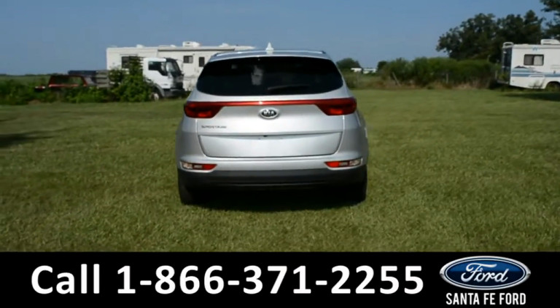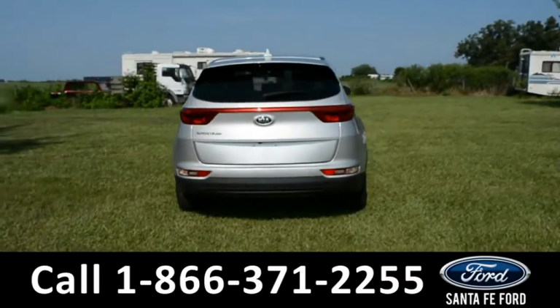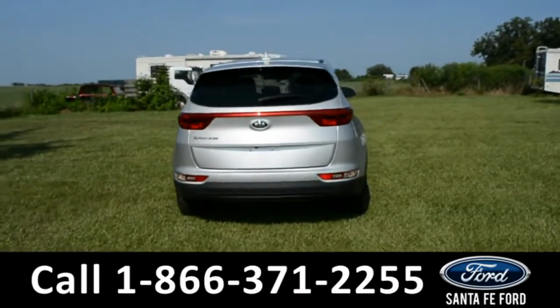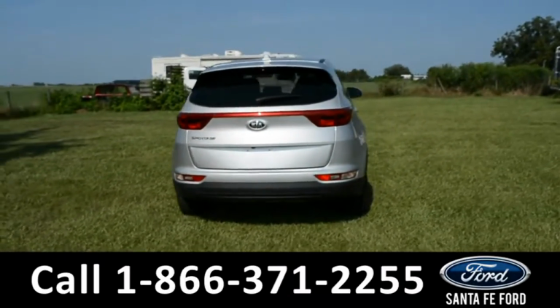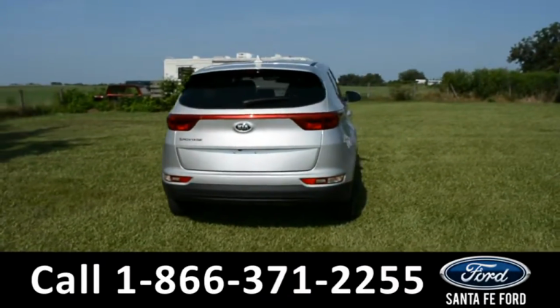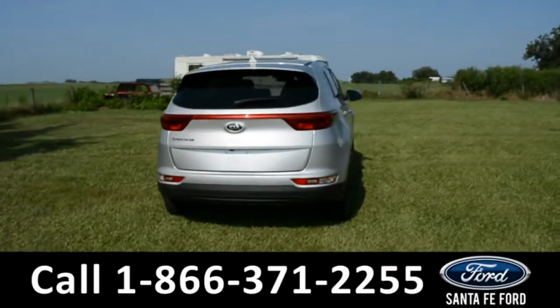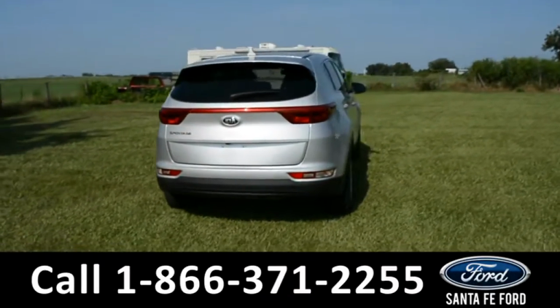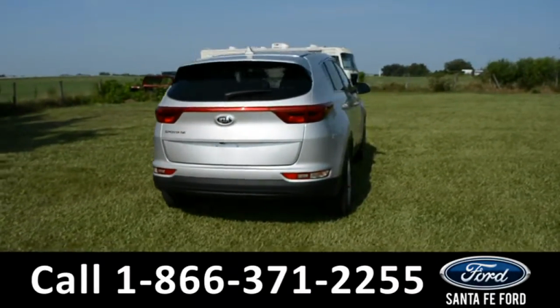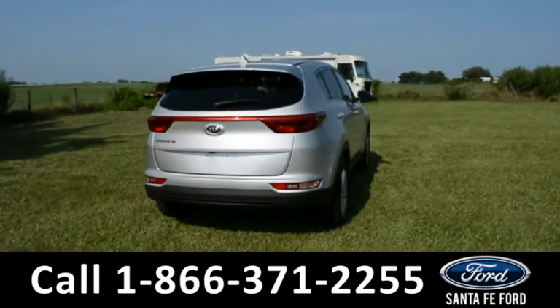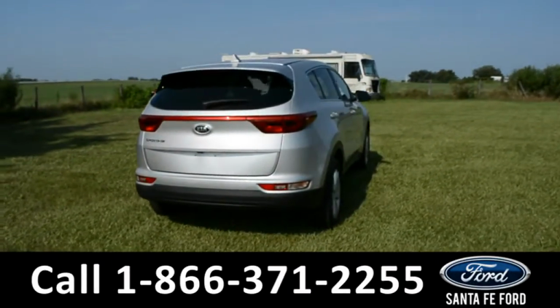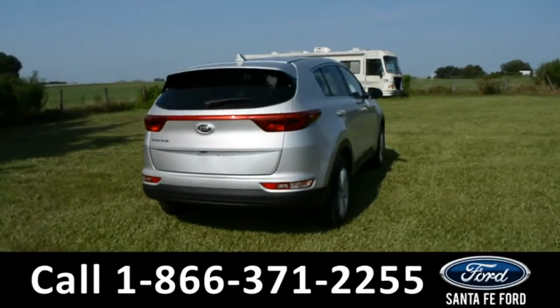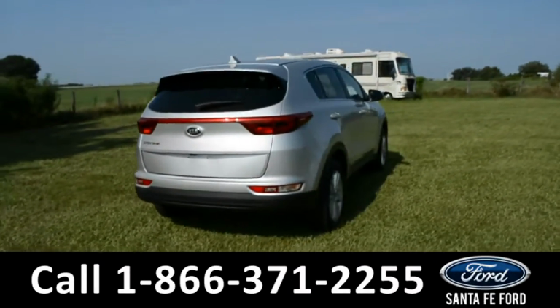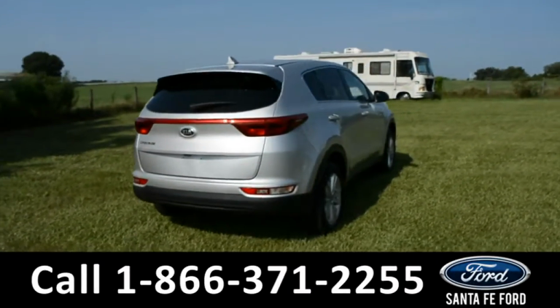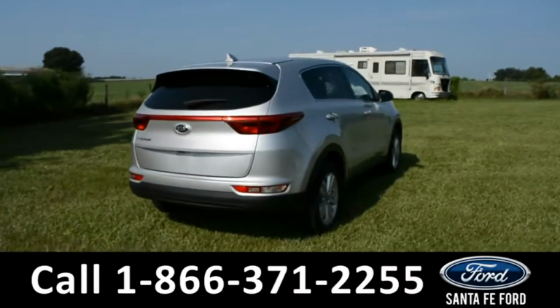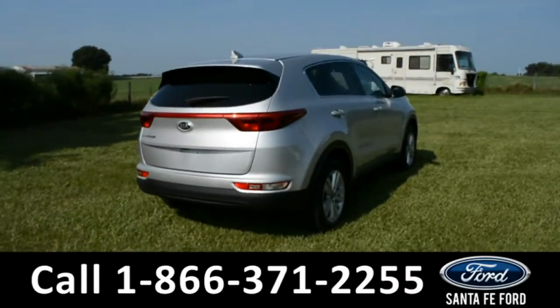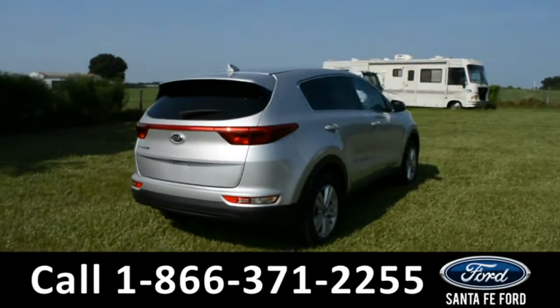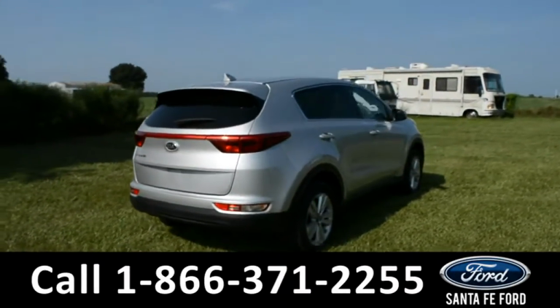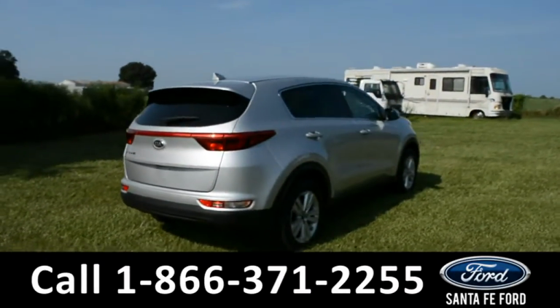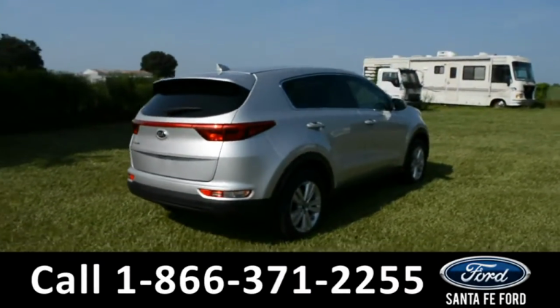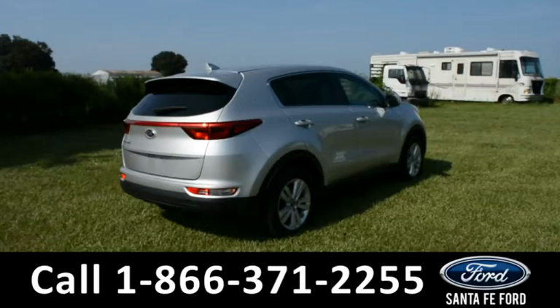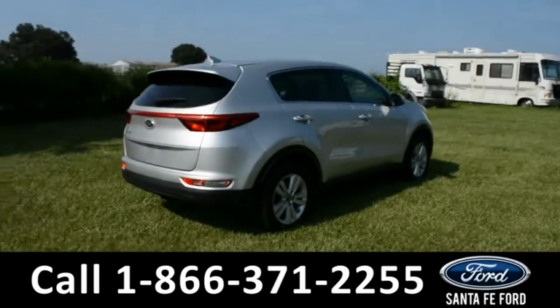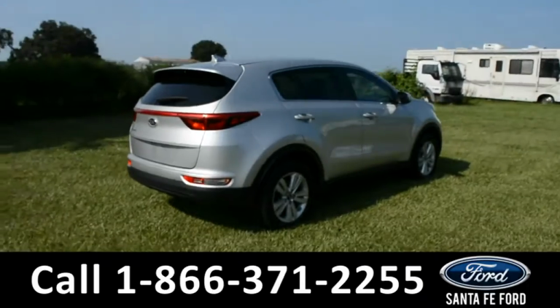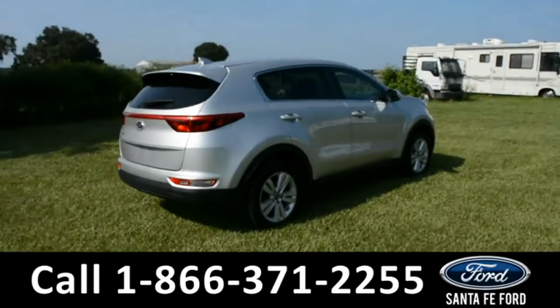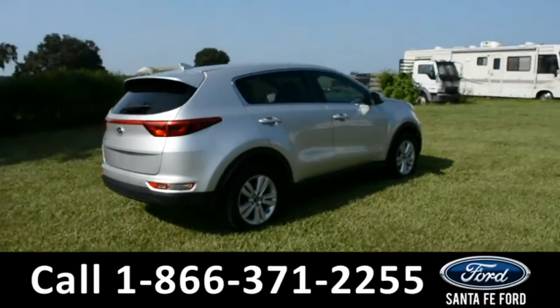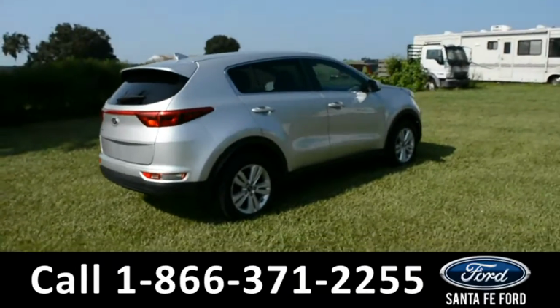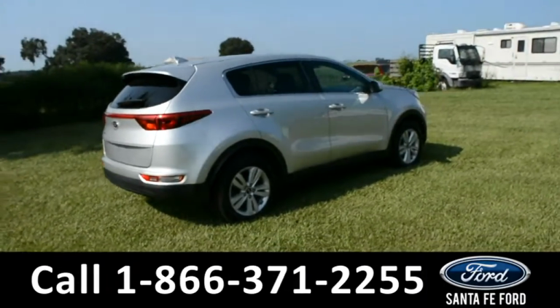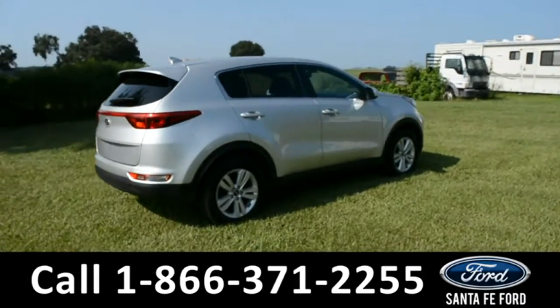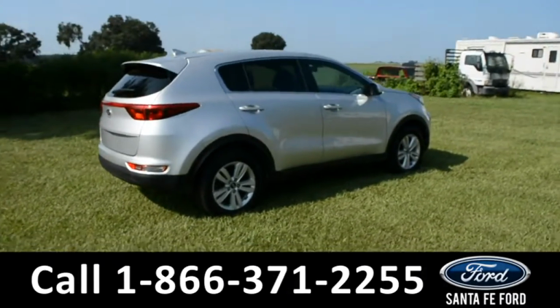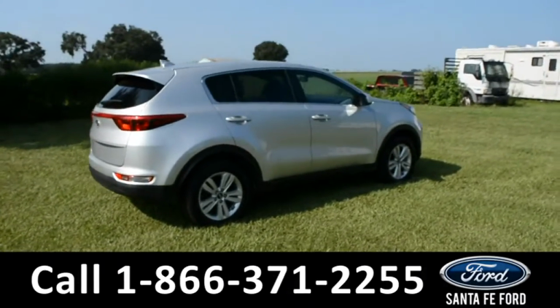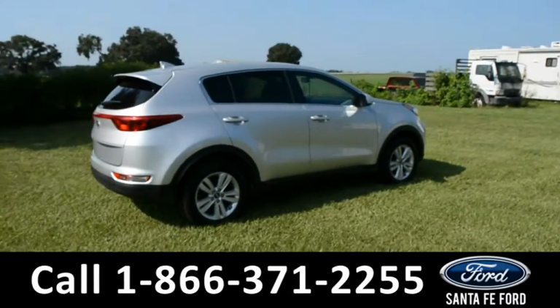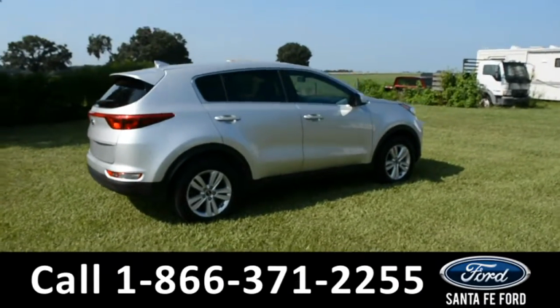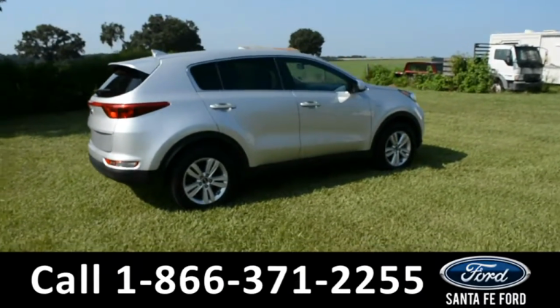For more information, please visit us online at SantaFeFort.com or give us a call at the number located down below.